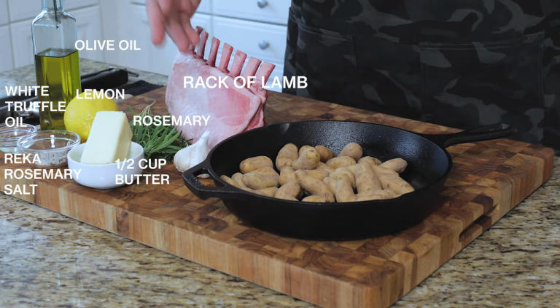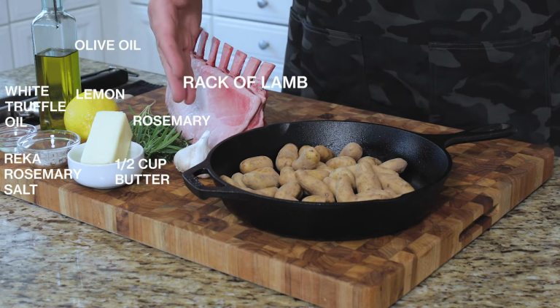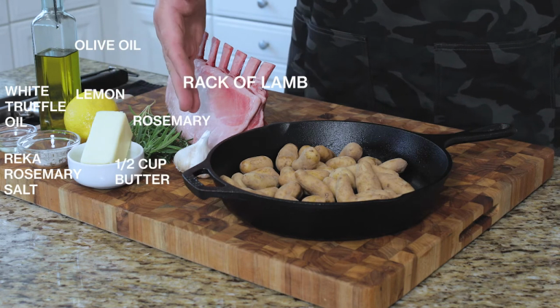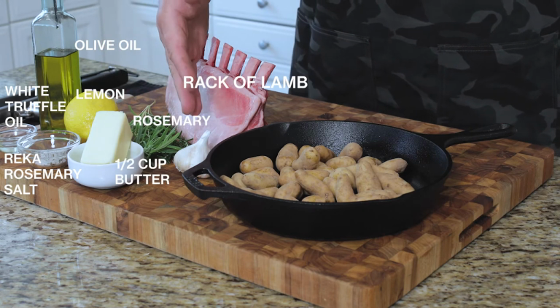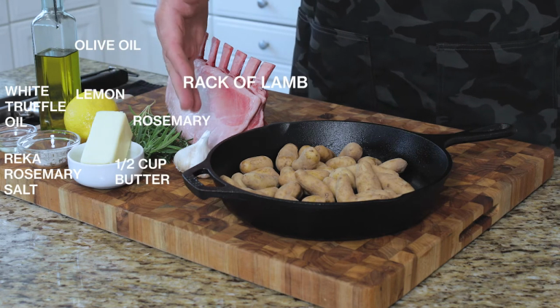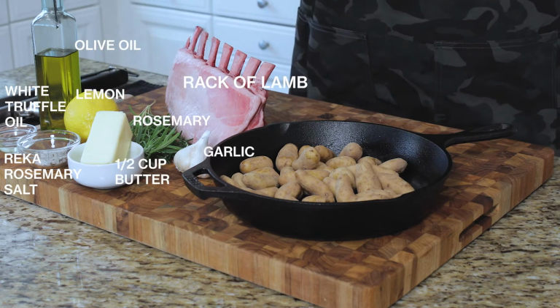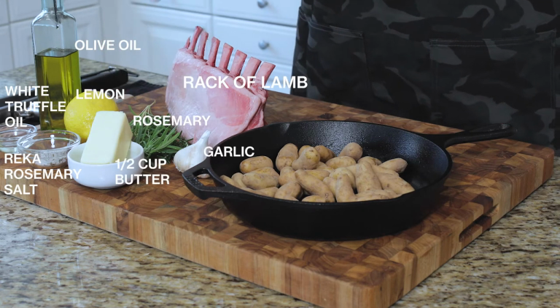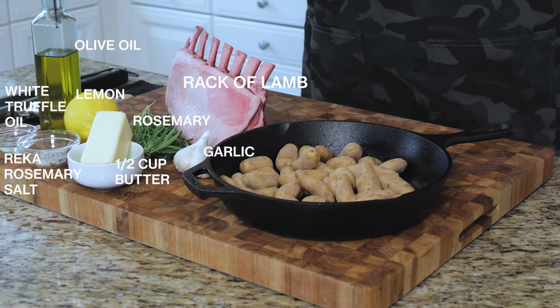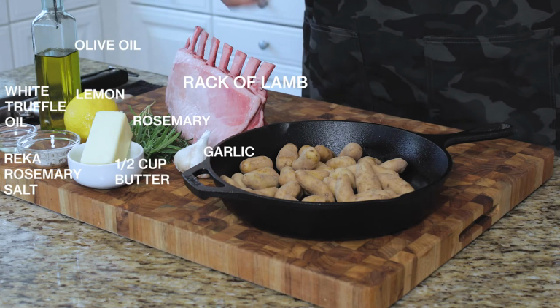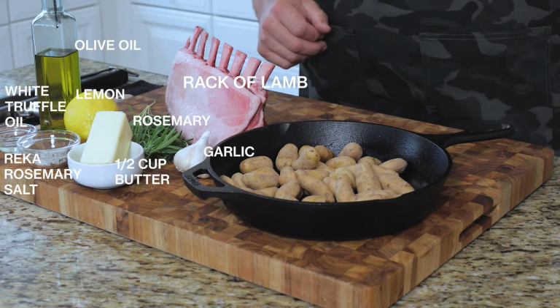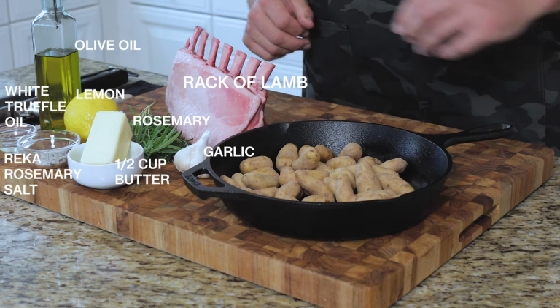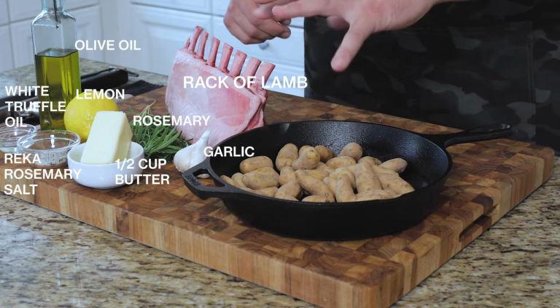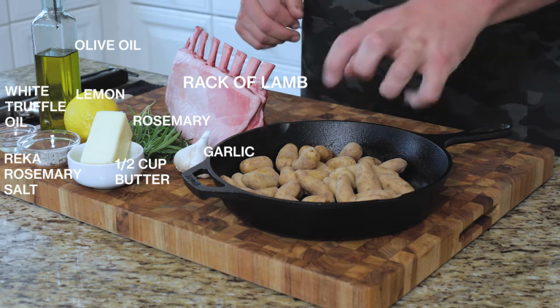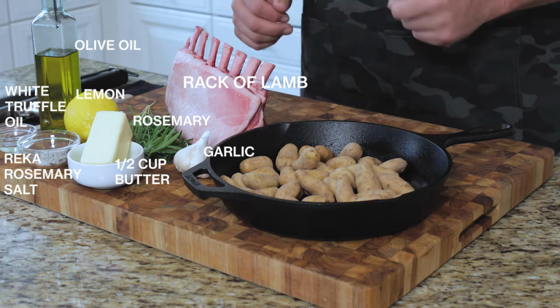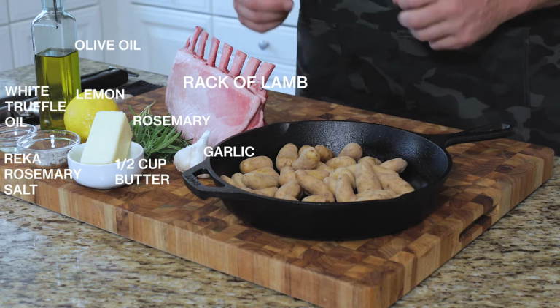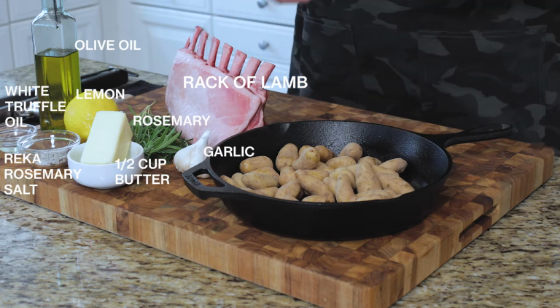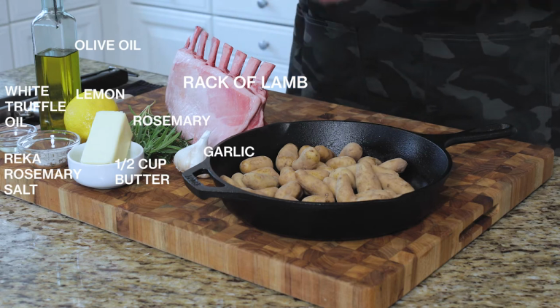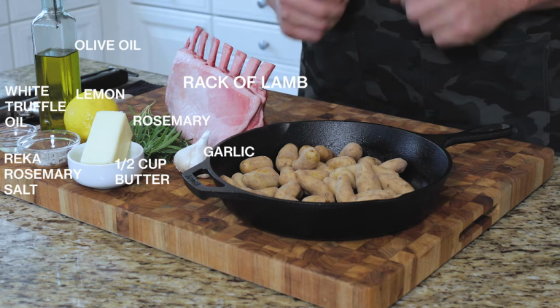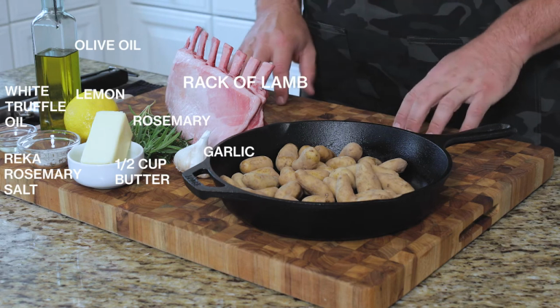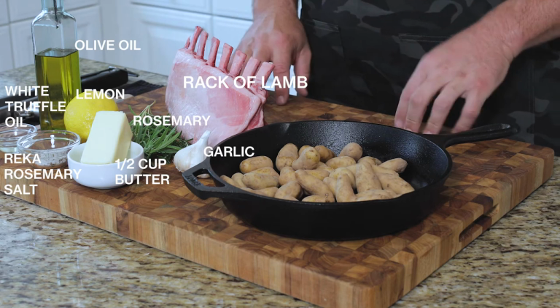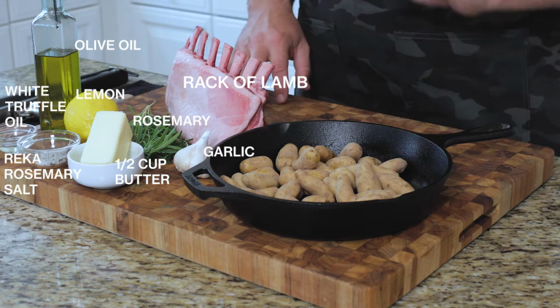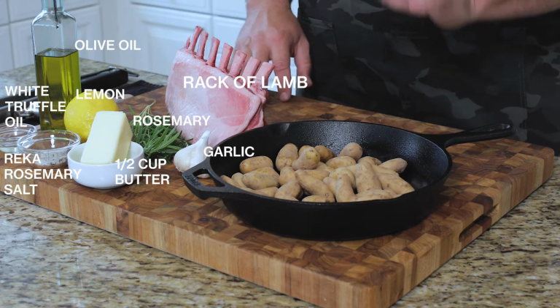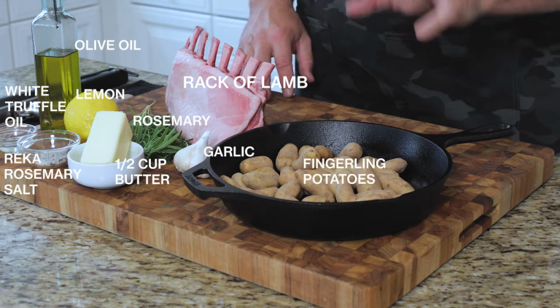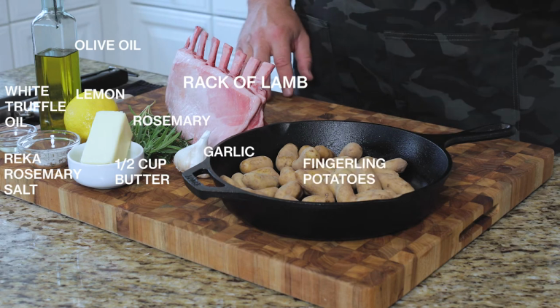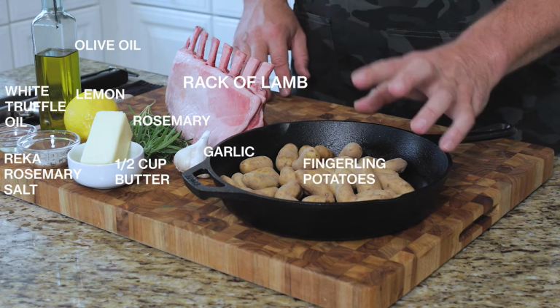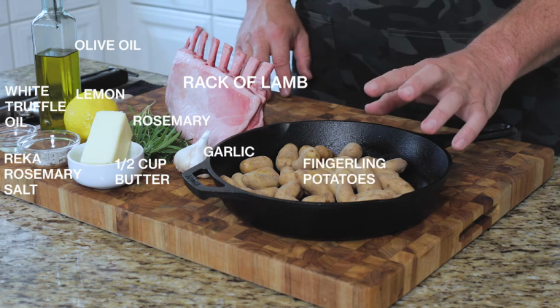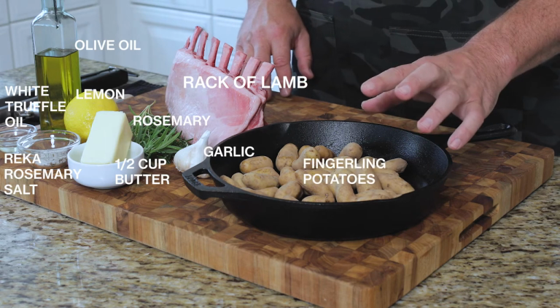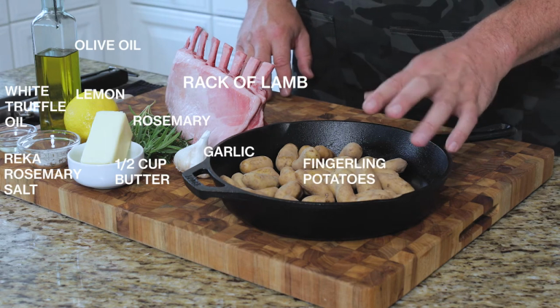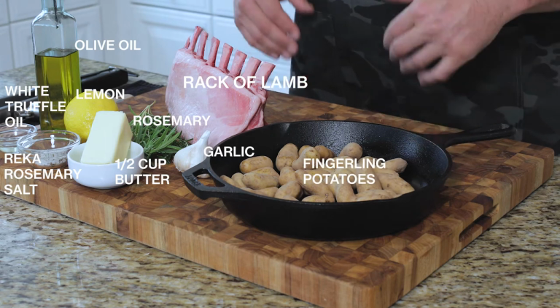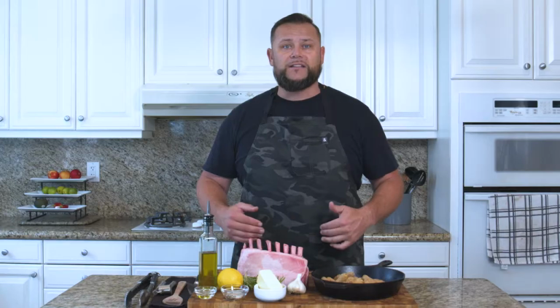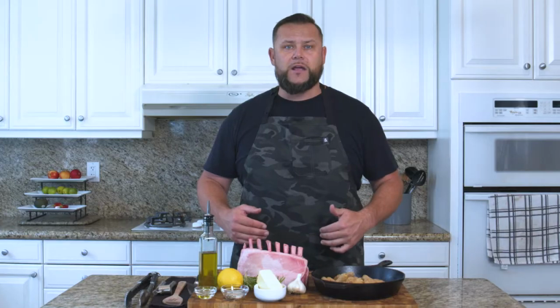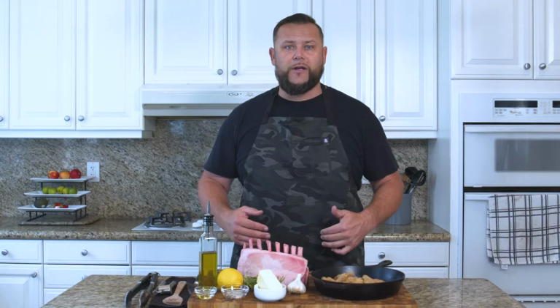I have half a cup of butter. I have a whole garlic — we're going to use part of it. And I have a couple of solid cupfuls of fingerling potatoes. Let's get going.